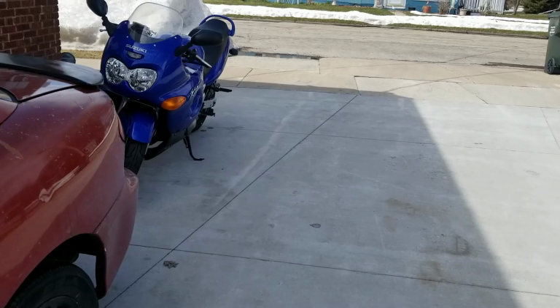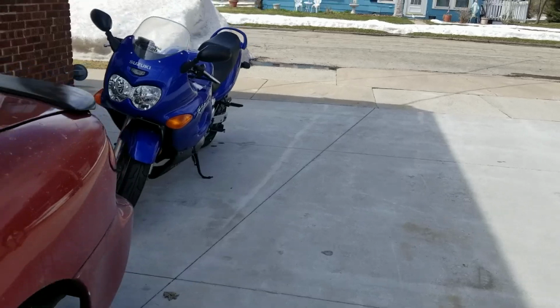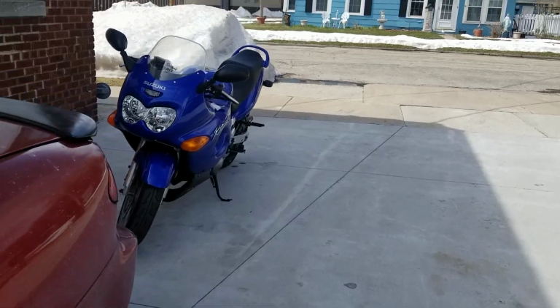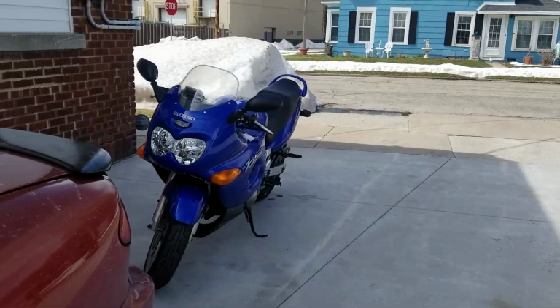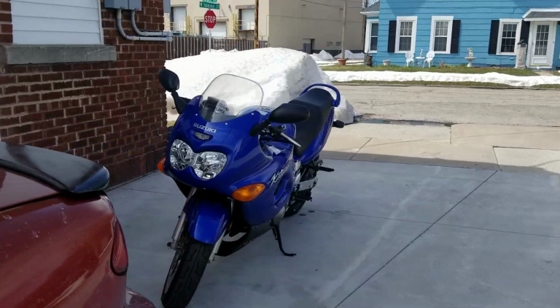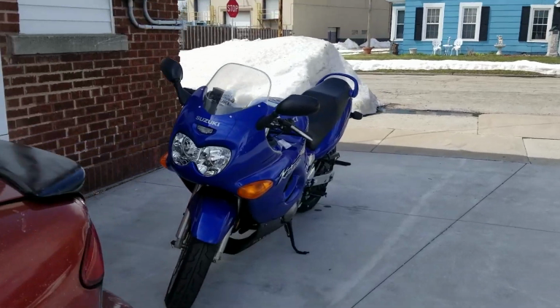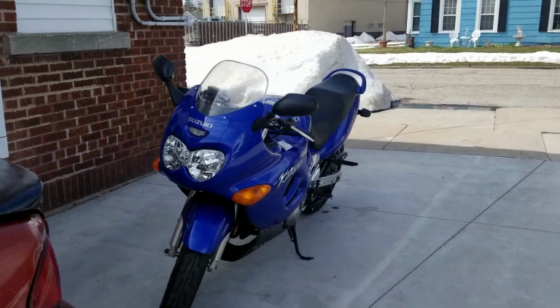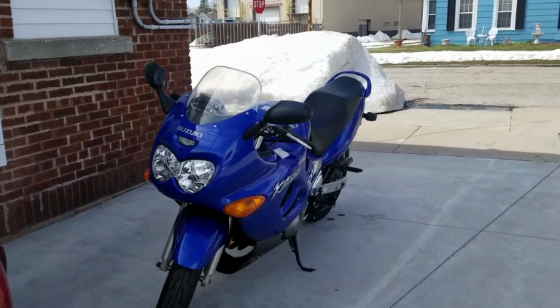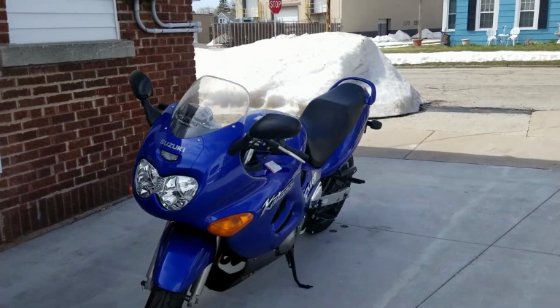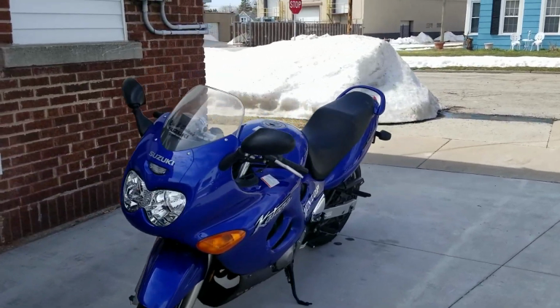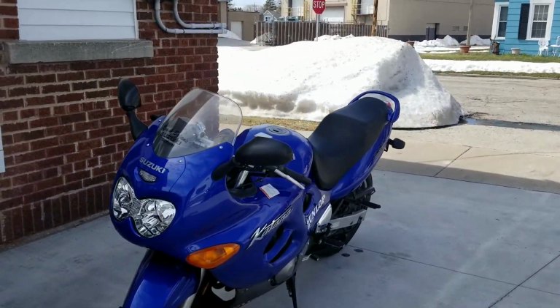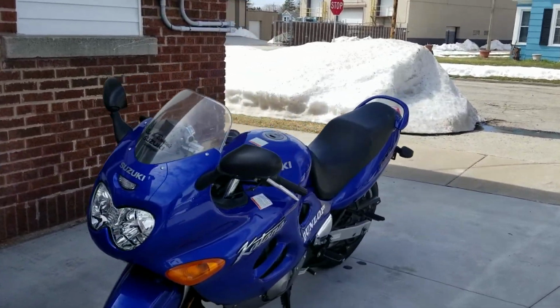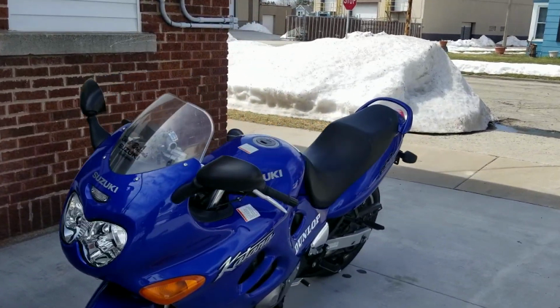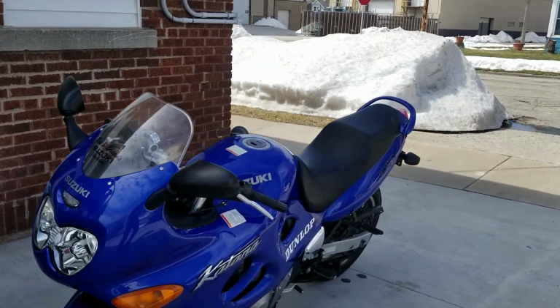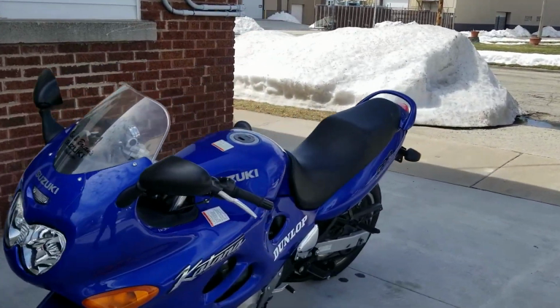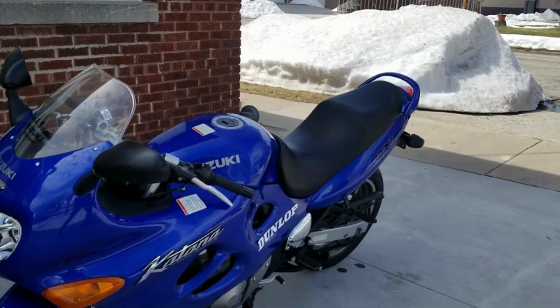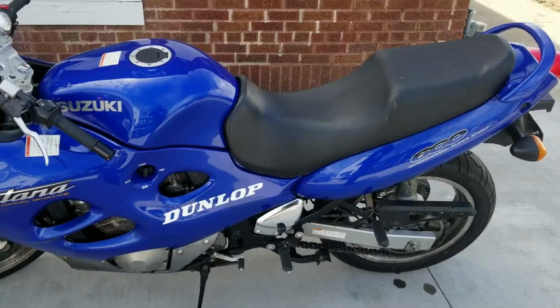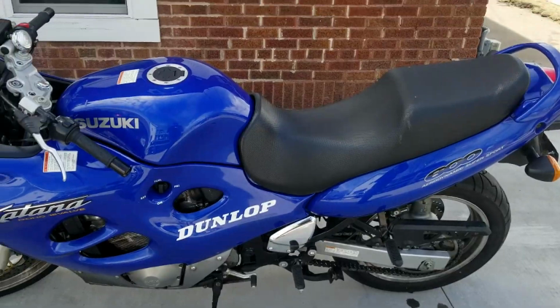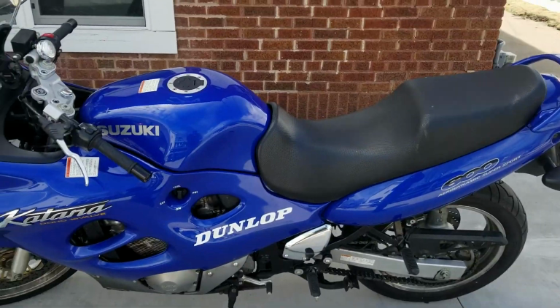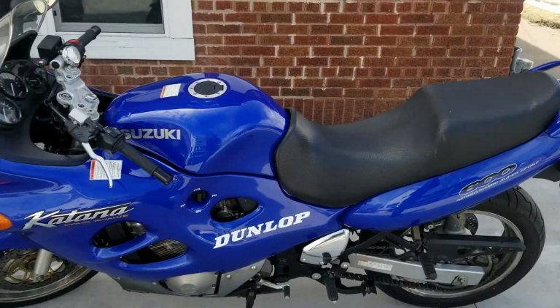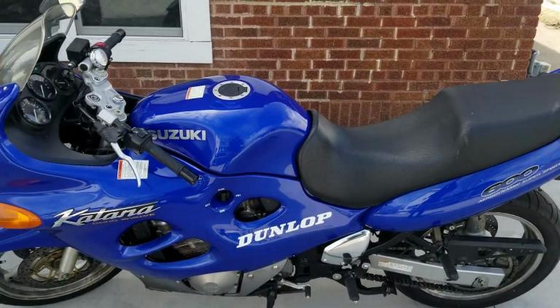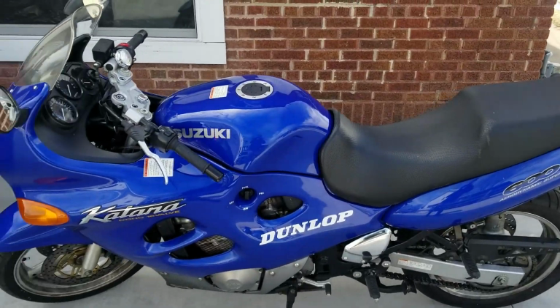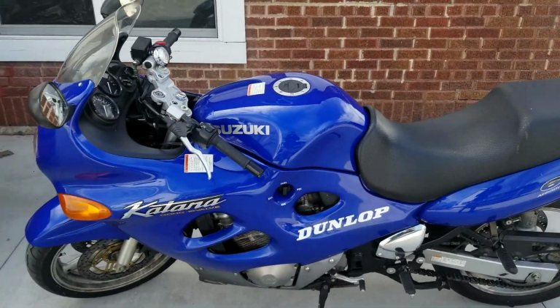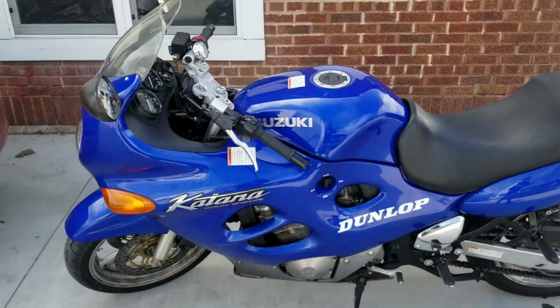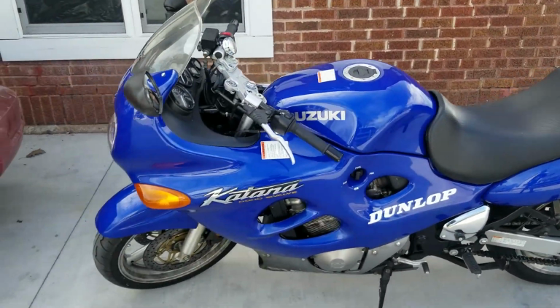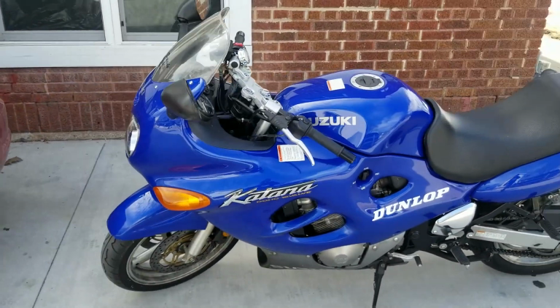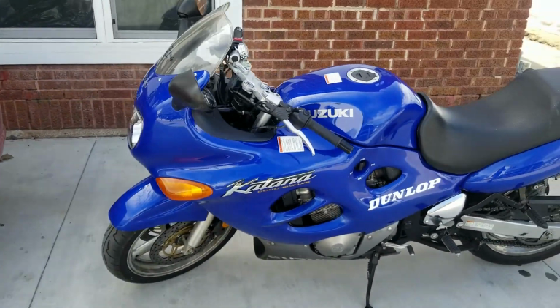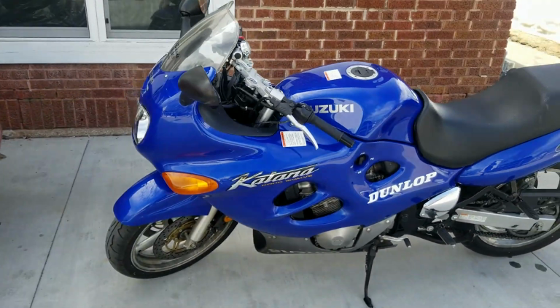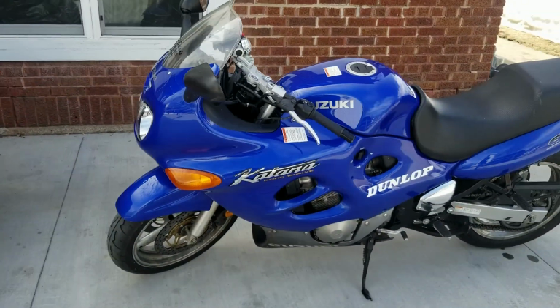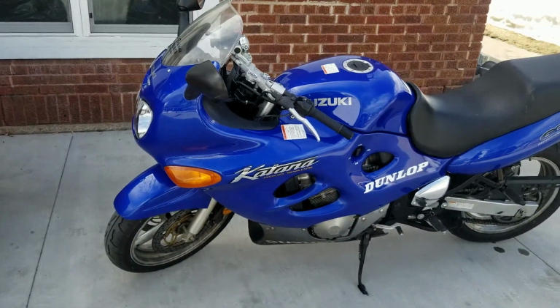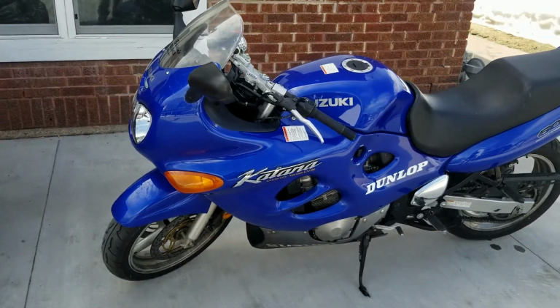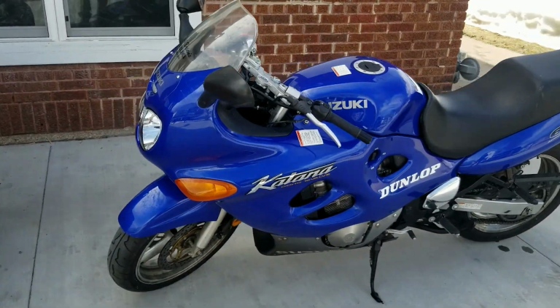What is up everybody? Welcome back to another video. Today's video is going to be on my 1998 Suzuki Katana.